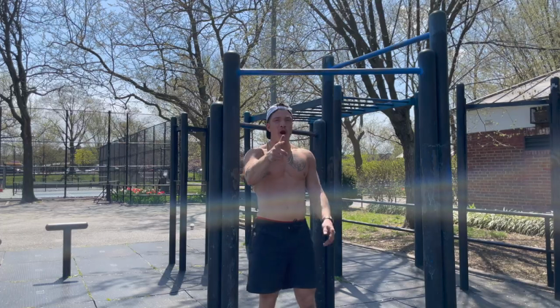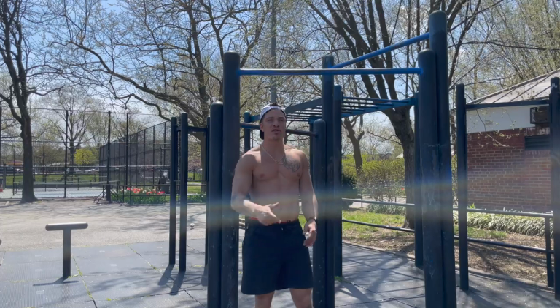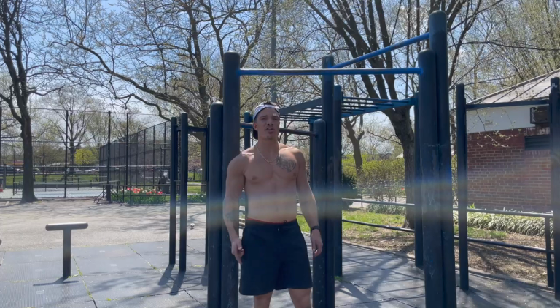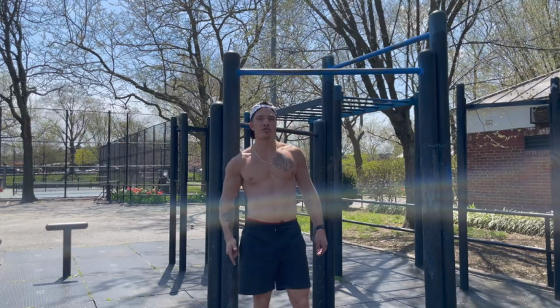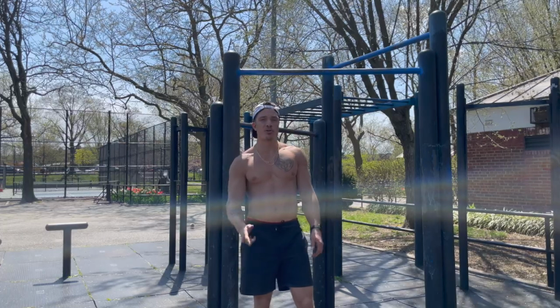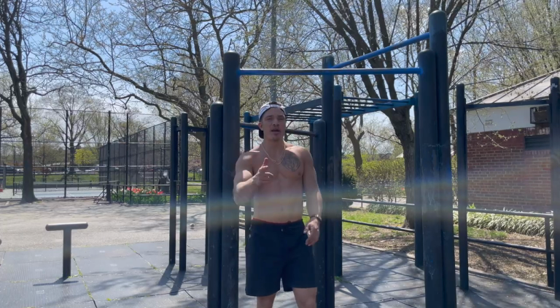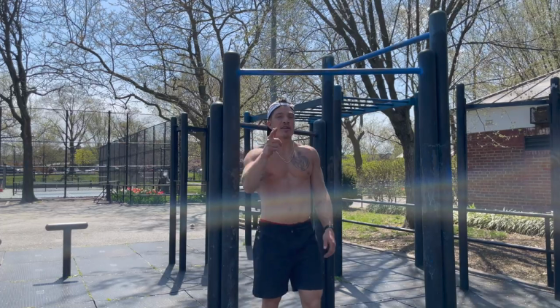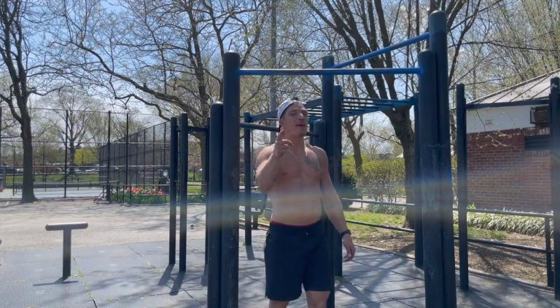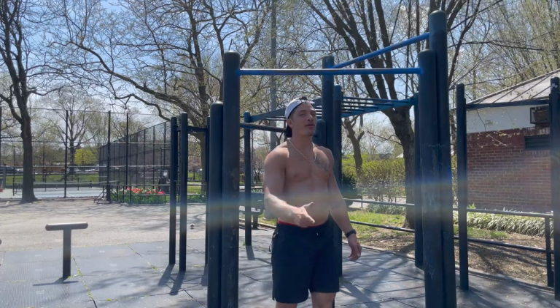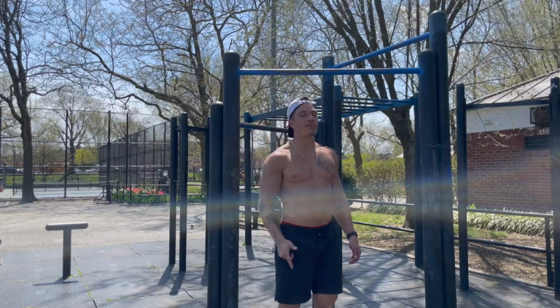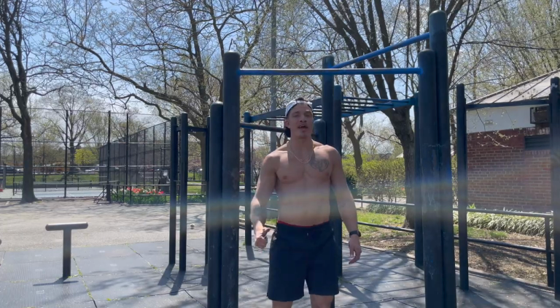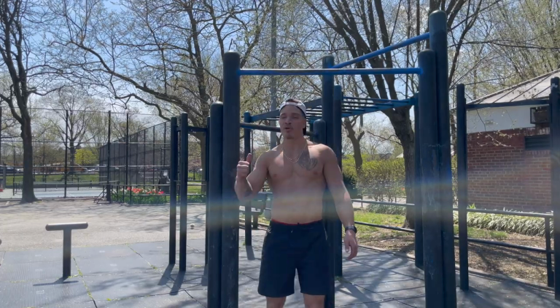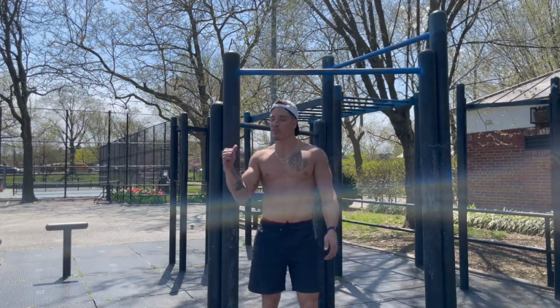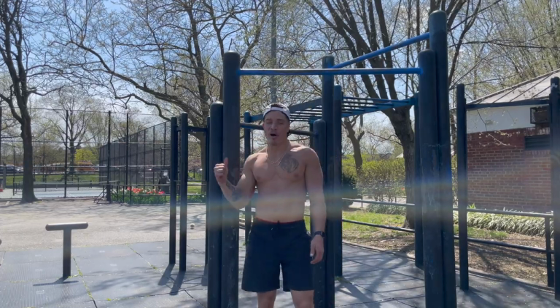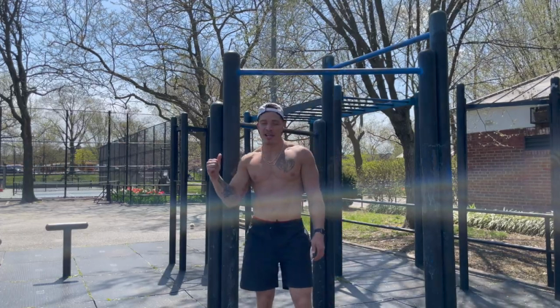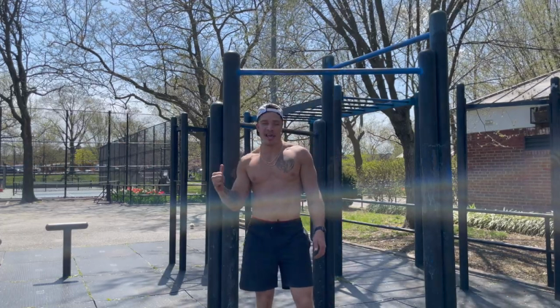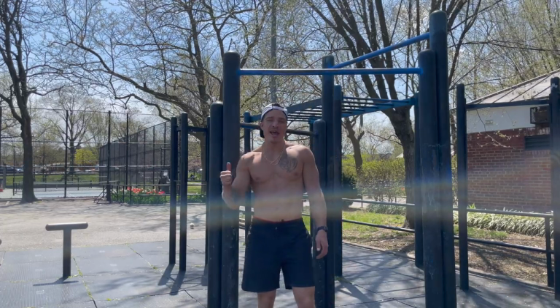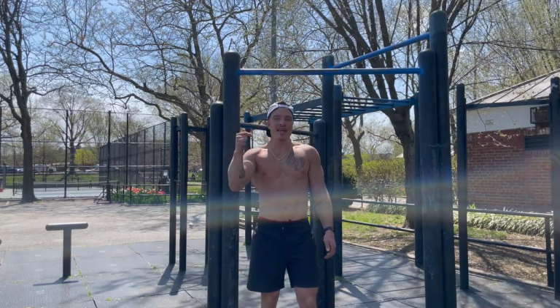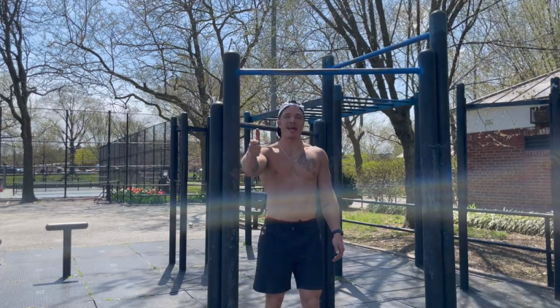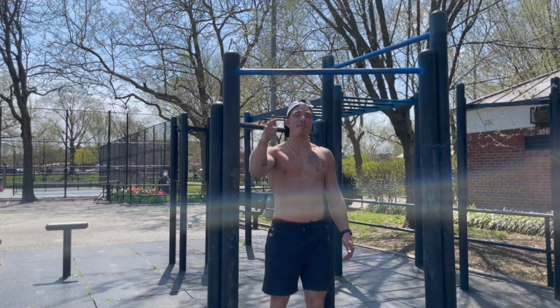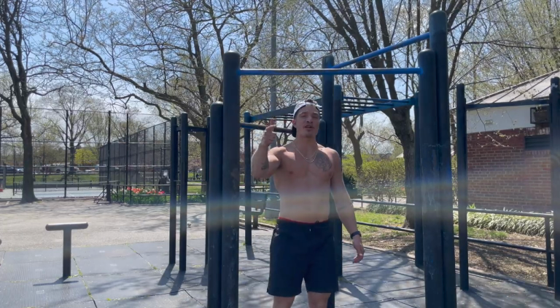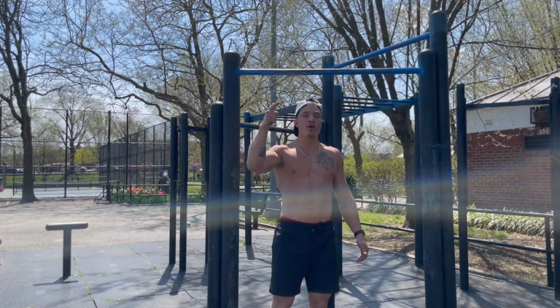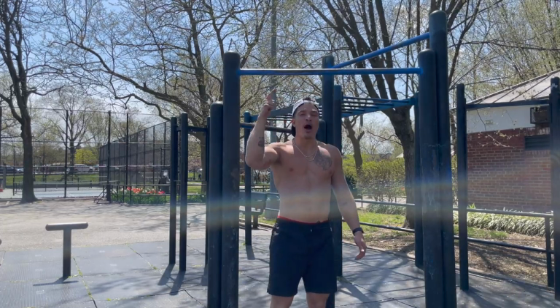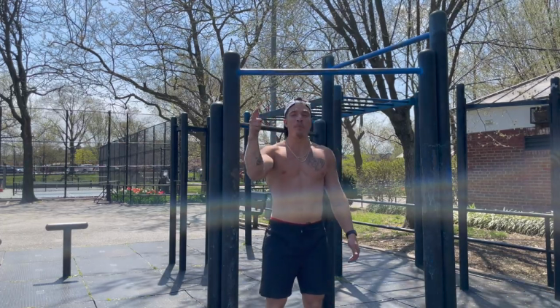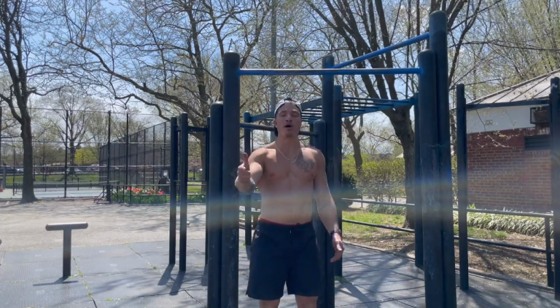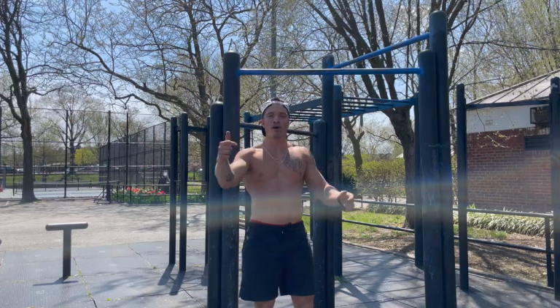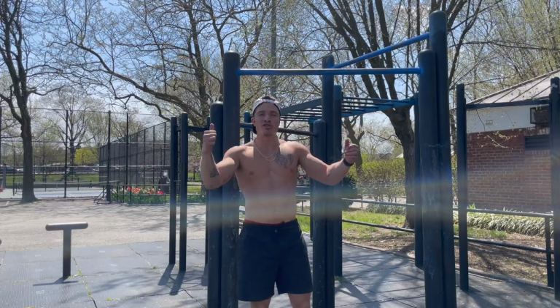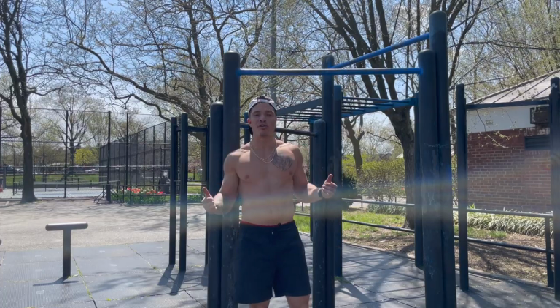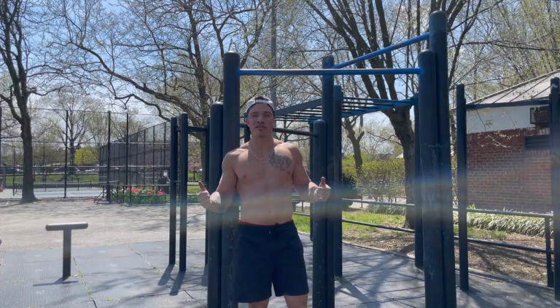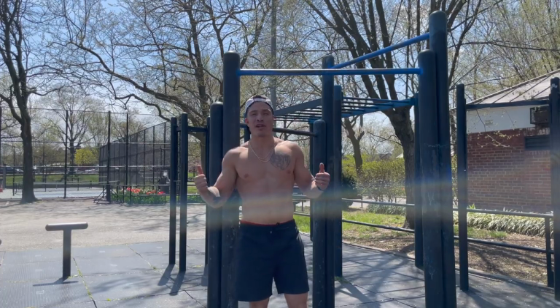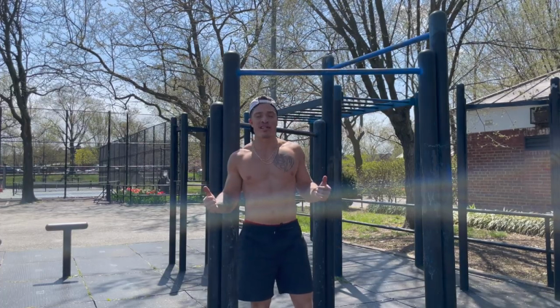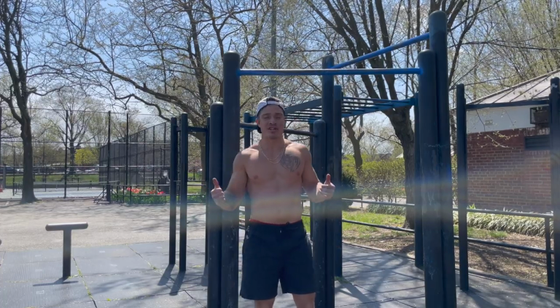Yo, what's good, YouTube? You're back at the Preds. We're in the park today, and today I'm bringing you a pull strength training session.